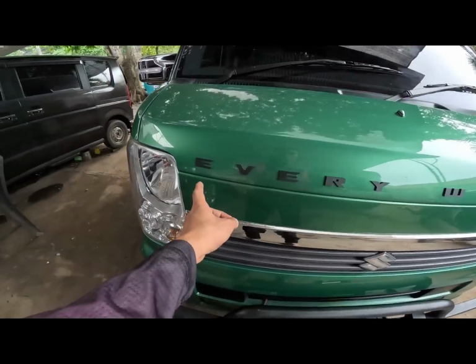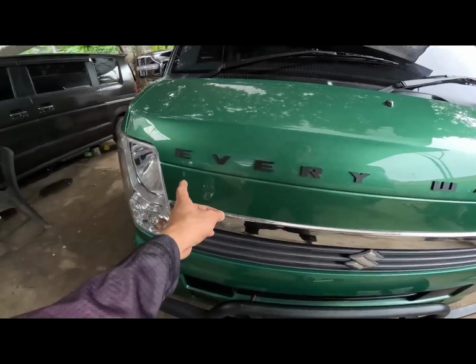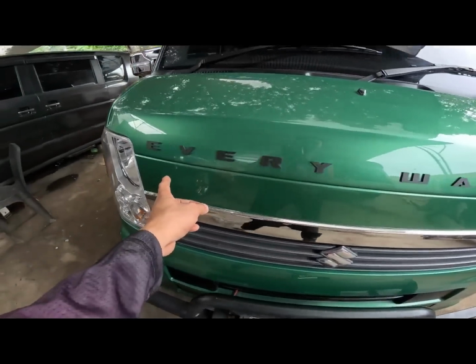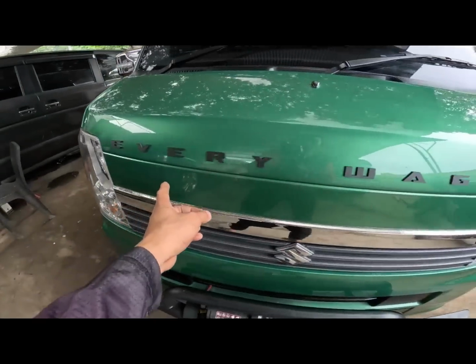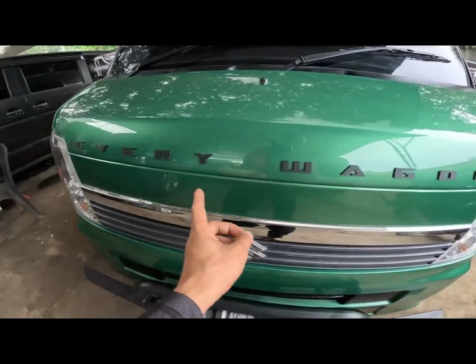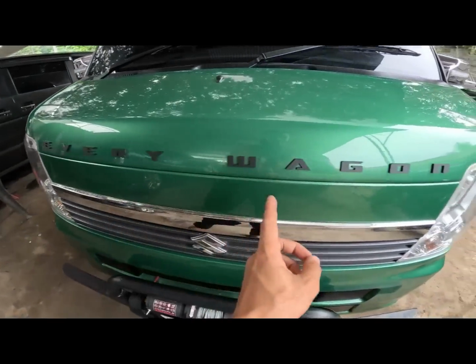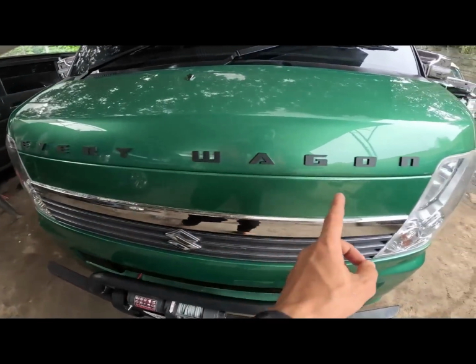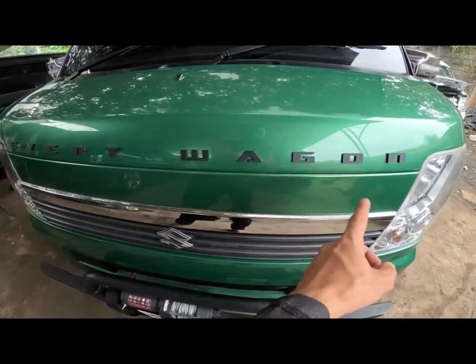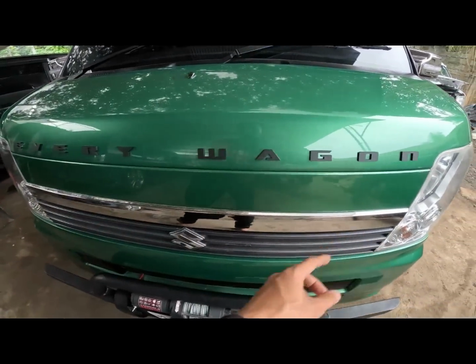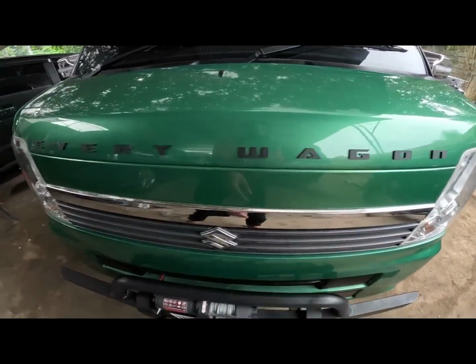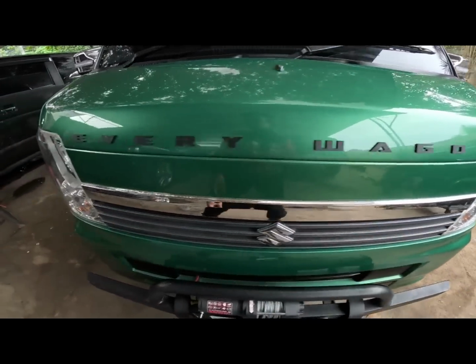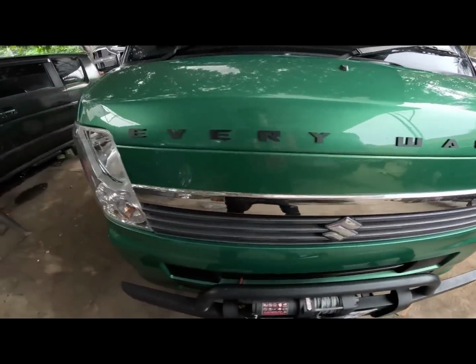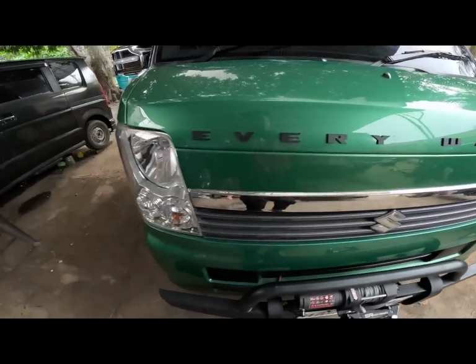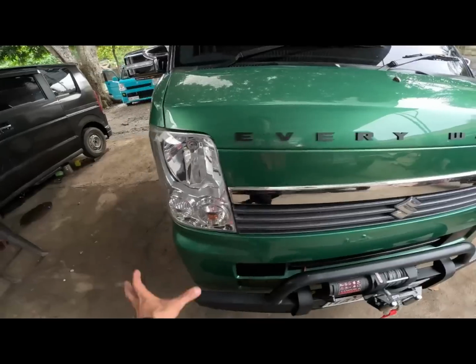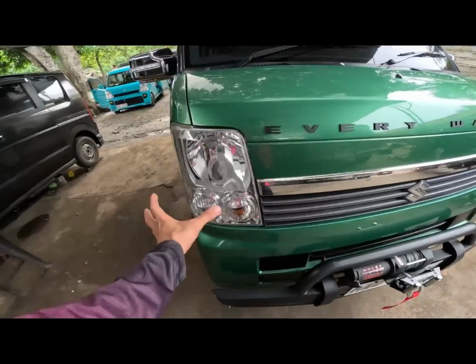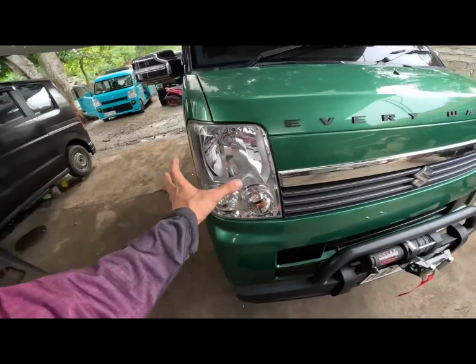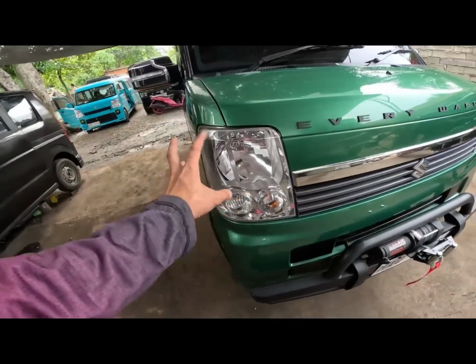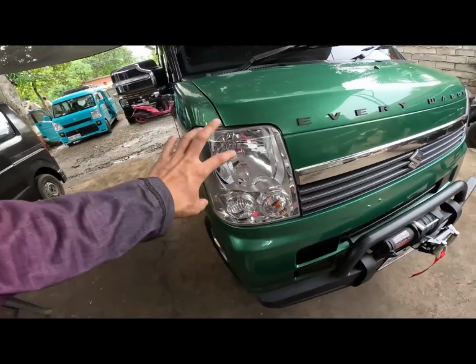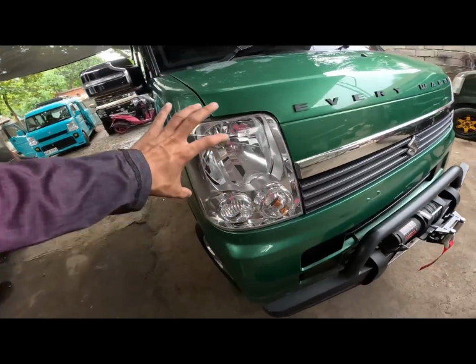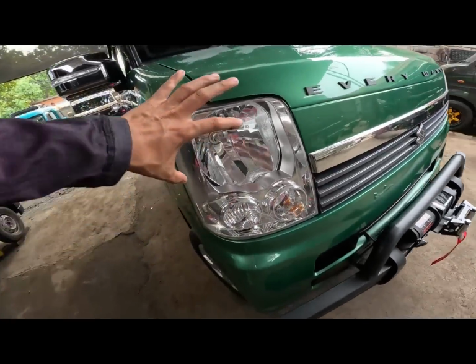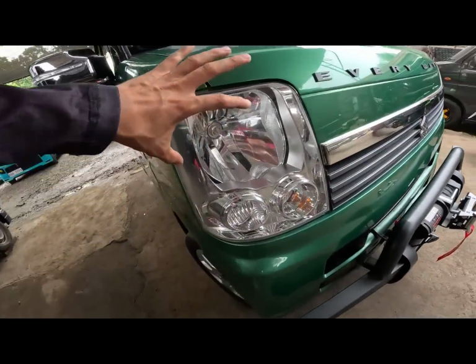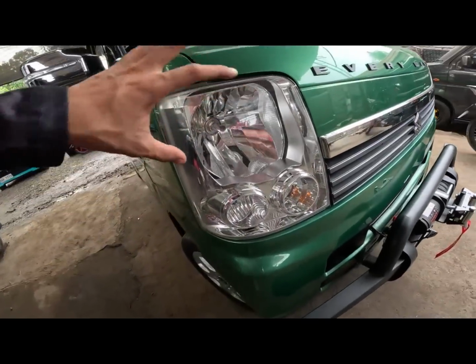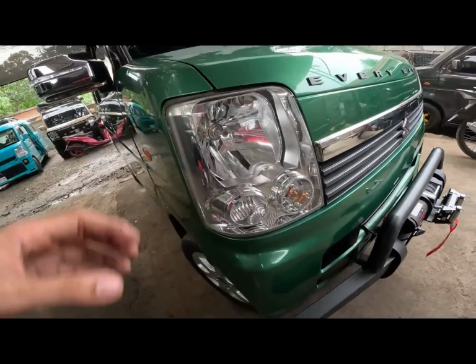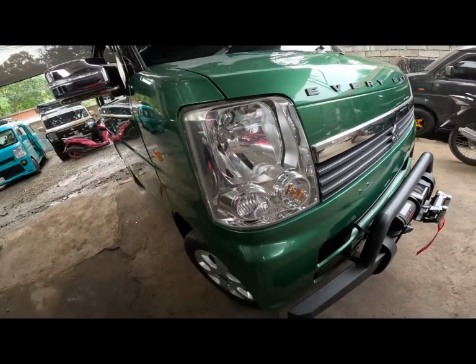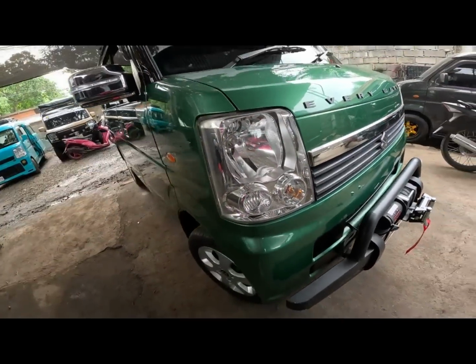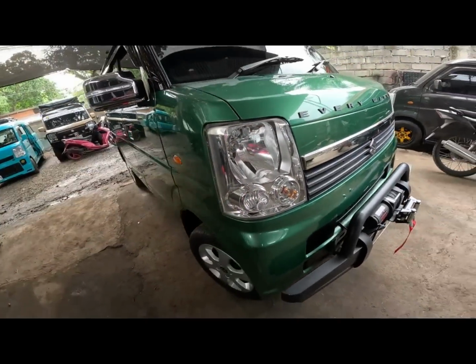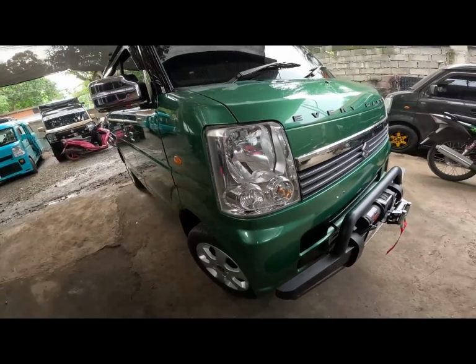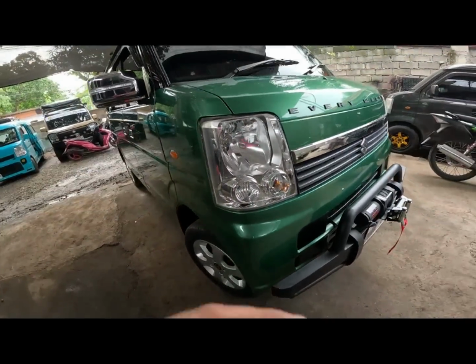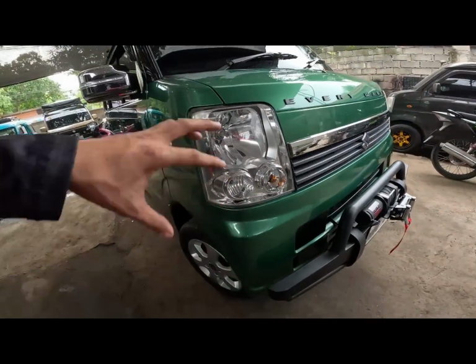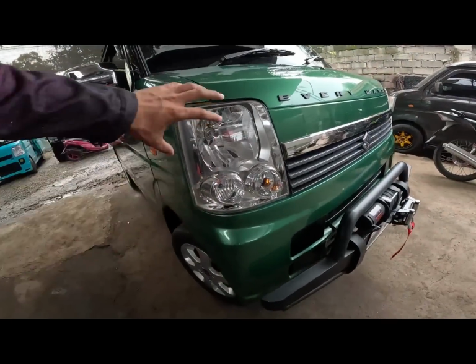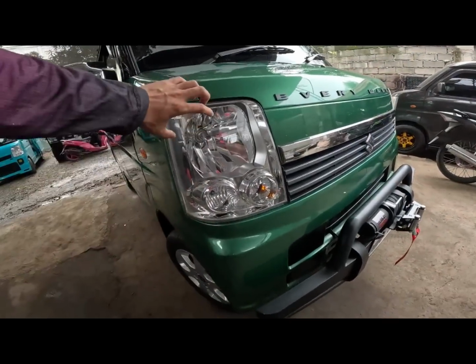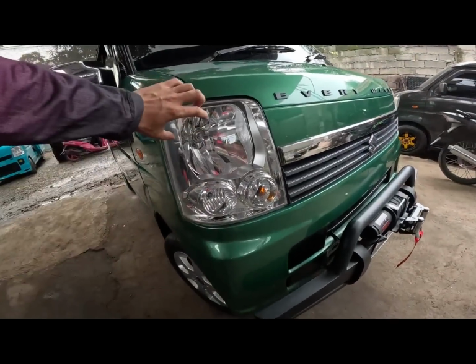Dito meron syang every wagon na emblem. Tapos ito yung mga headlights ng mga Samurai Edition.